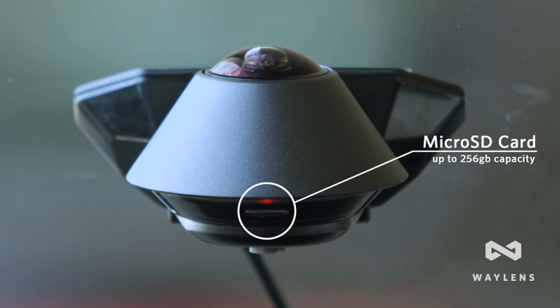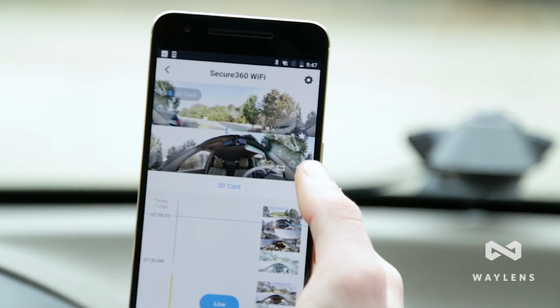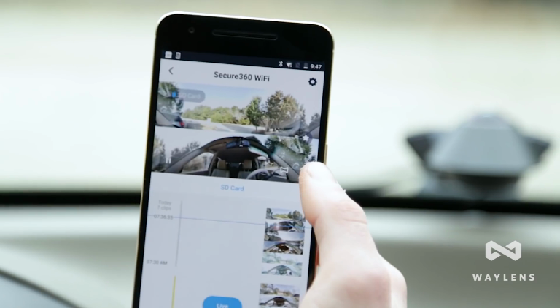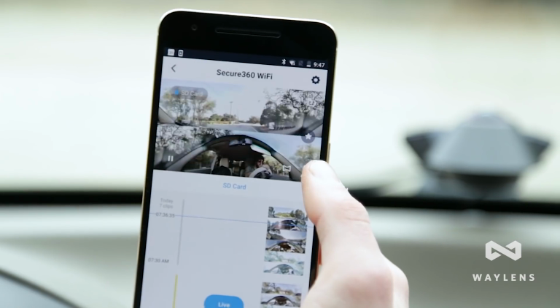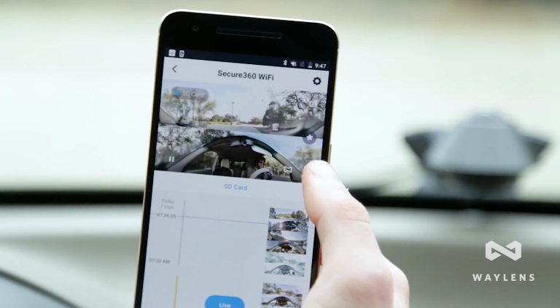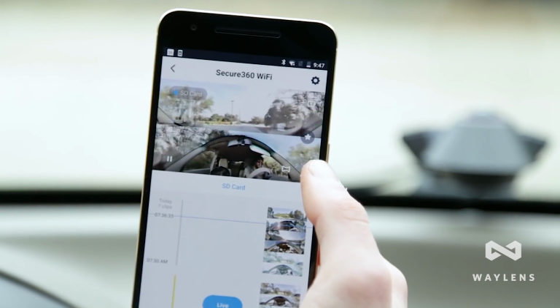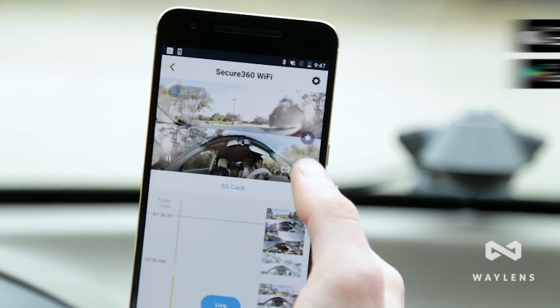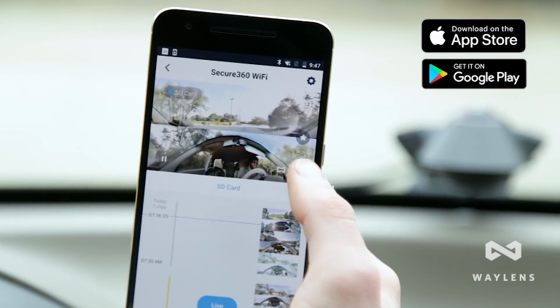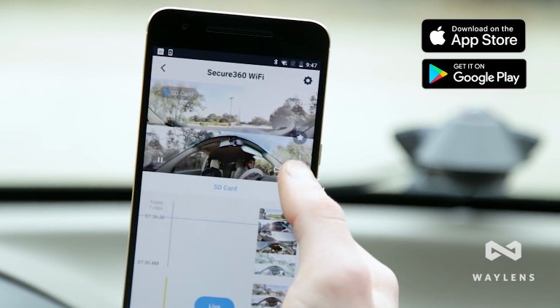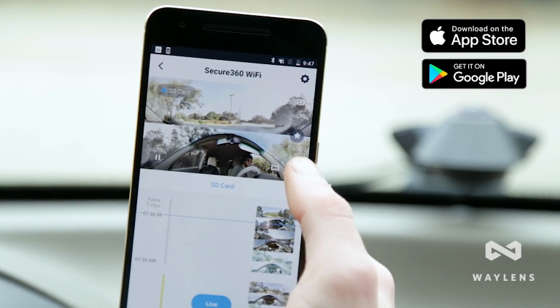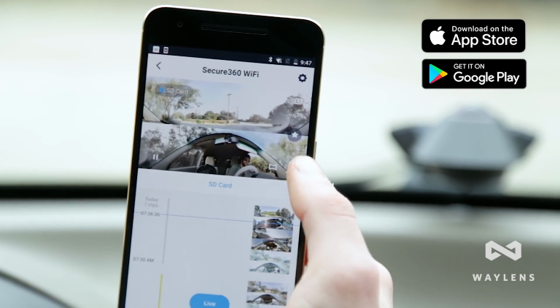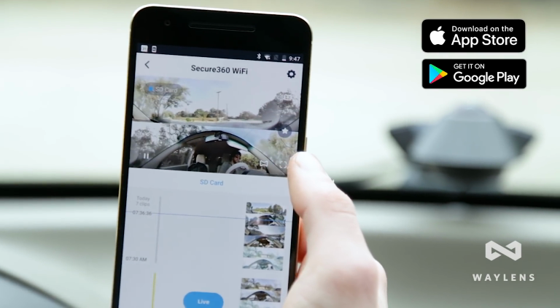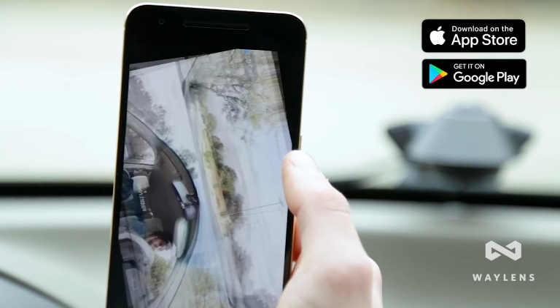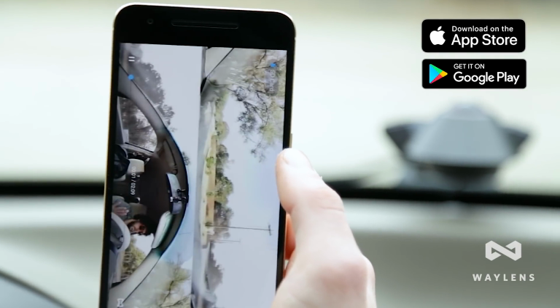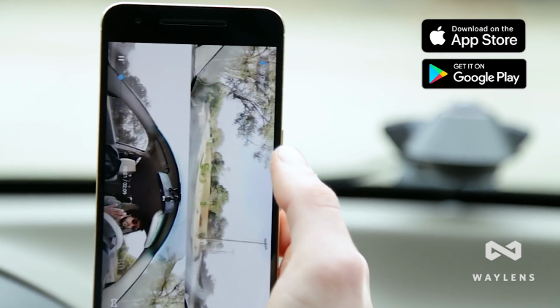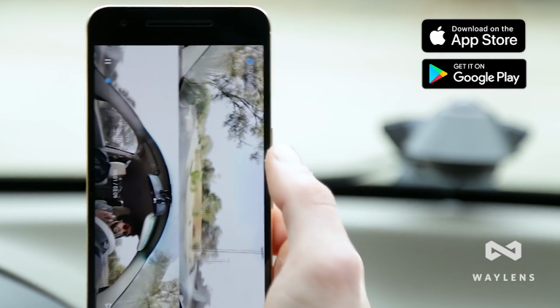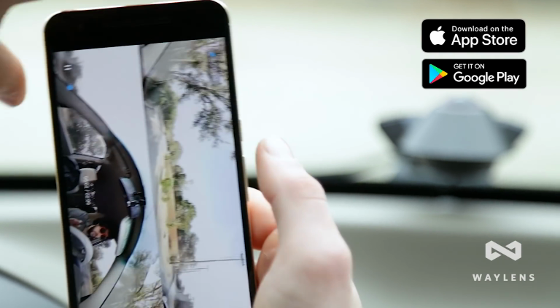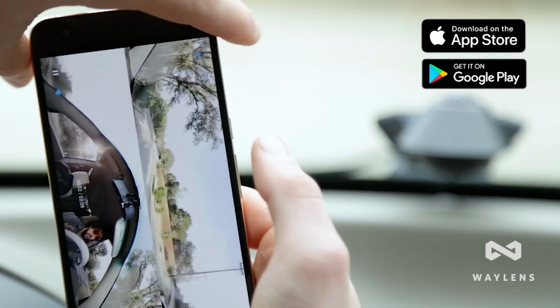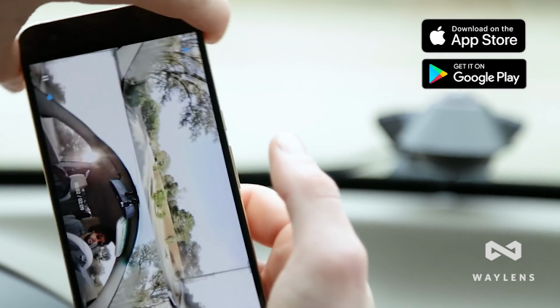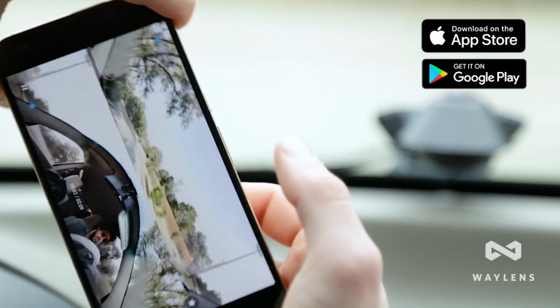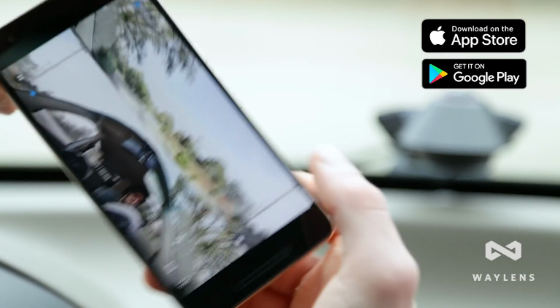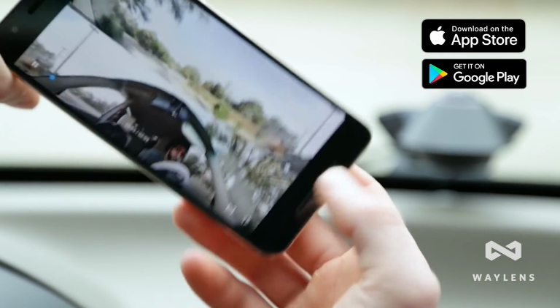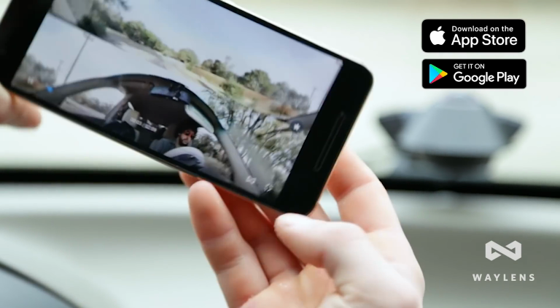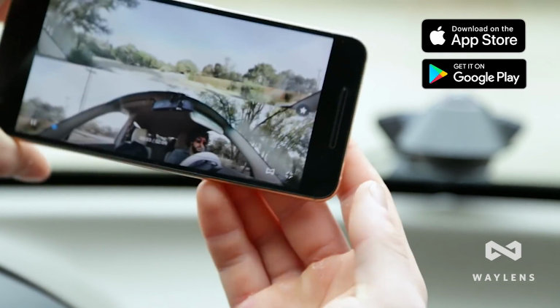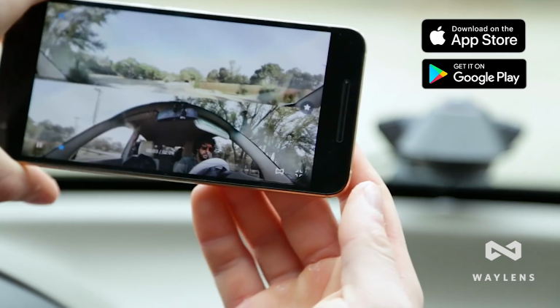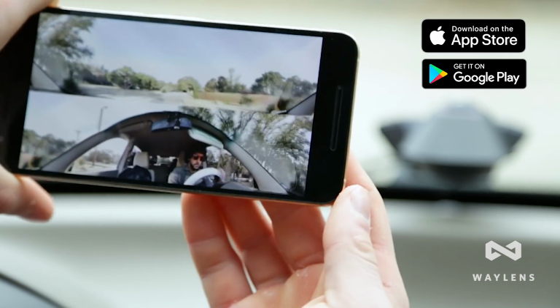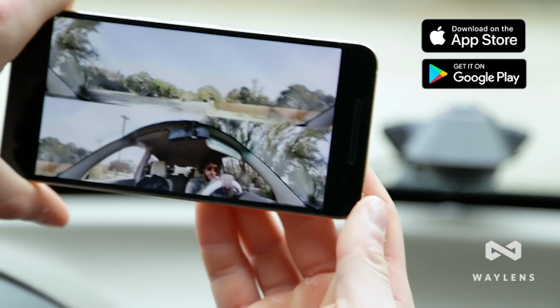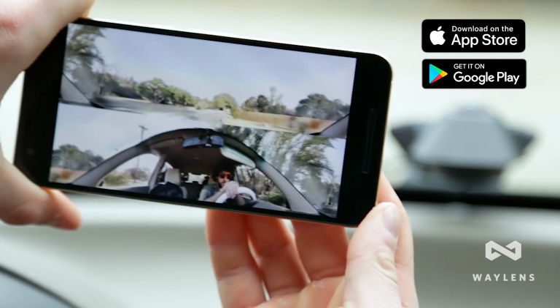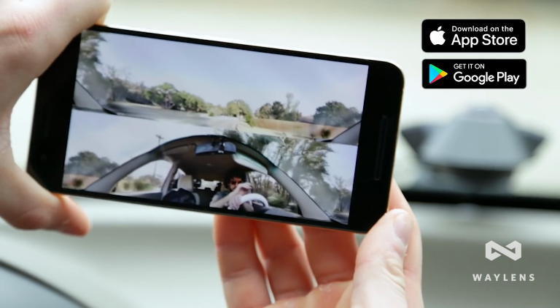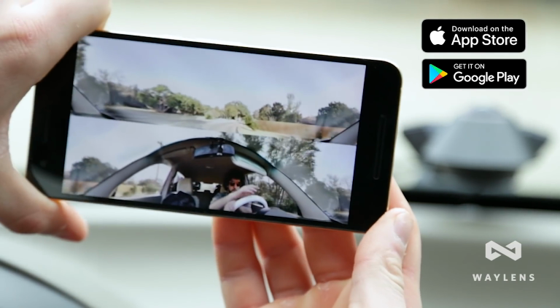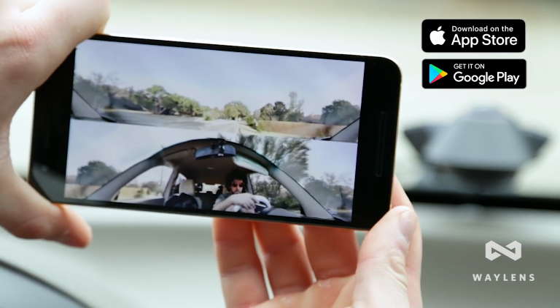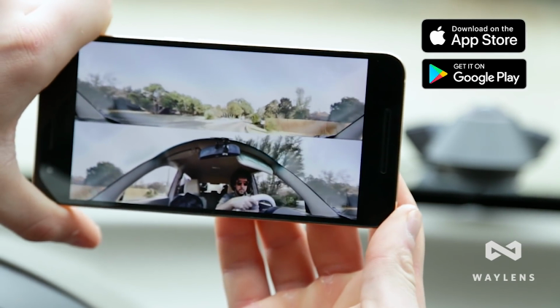Sync with the mobile app to view time-stamped events. It's easy to play back and share video clips right from your mobile device.